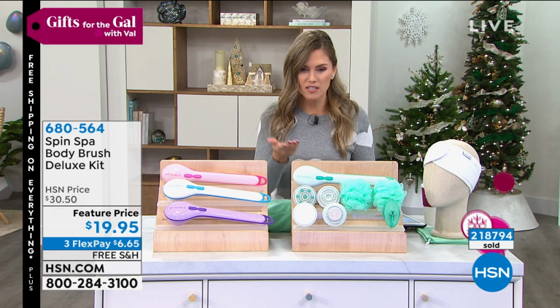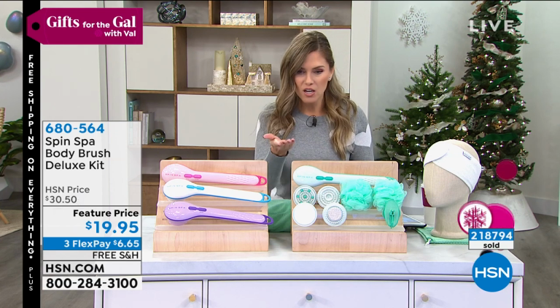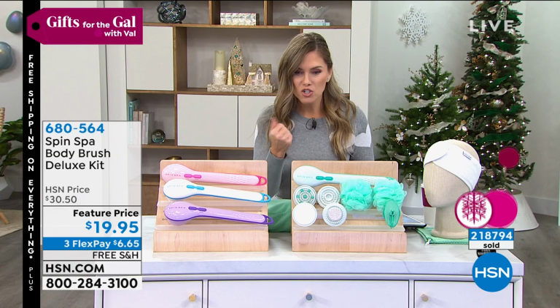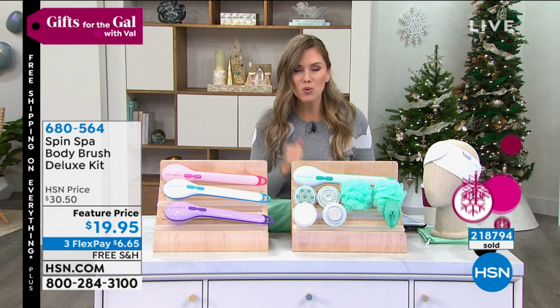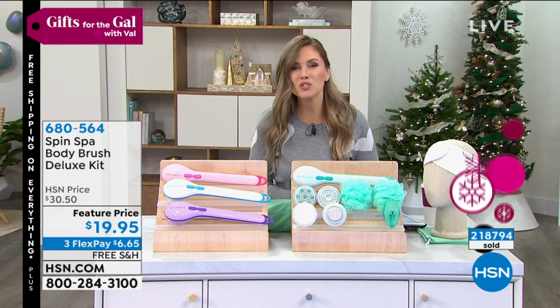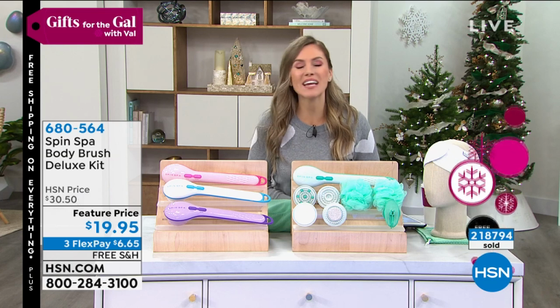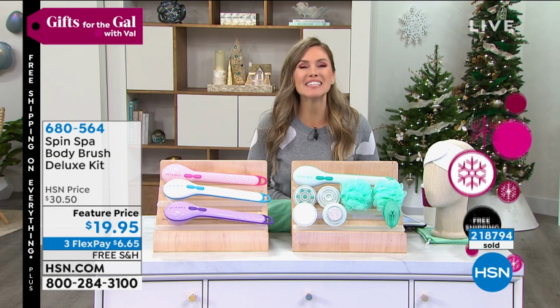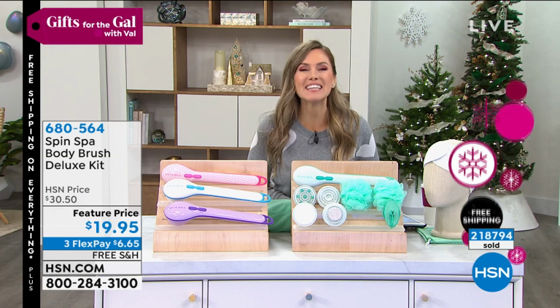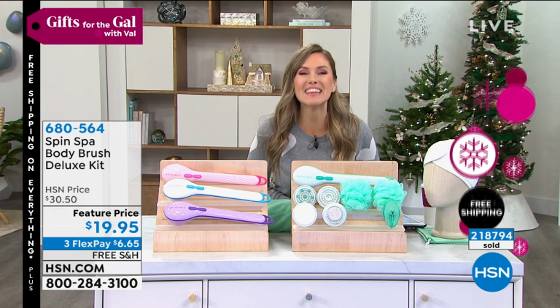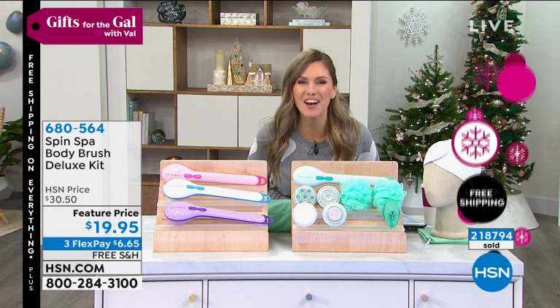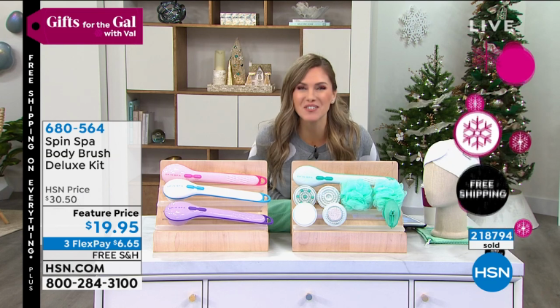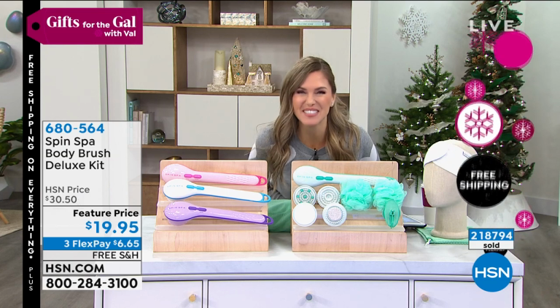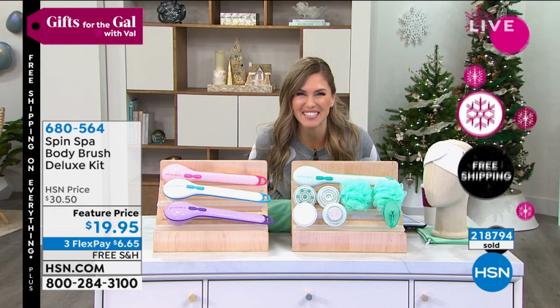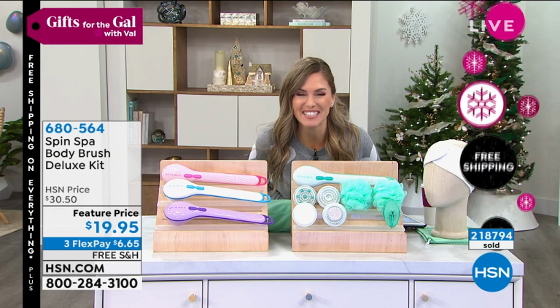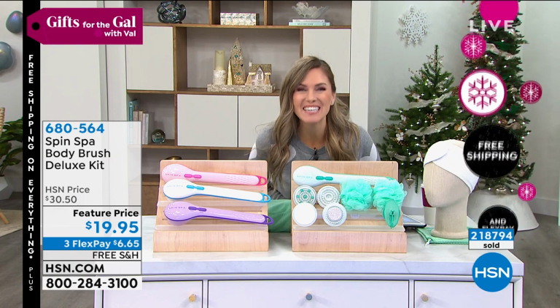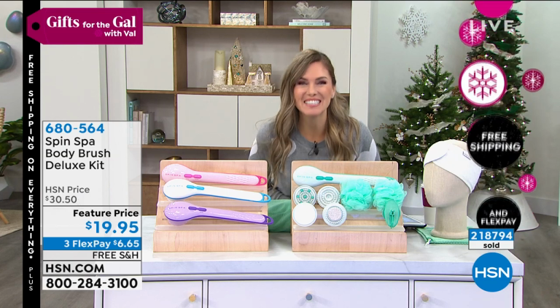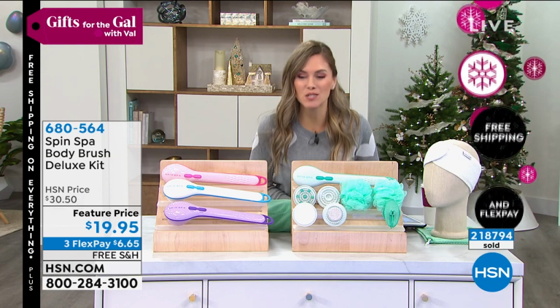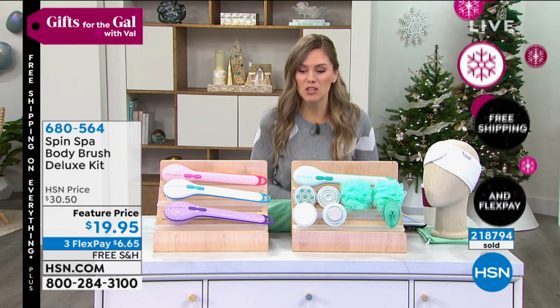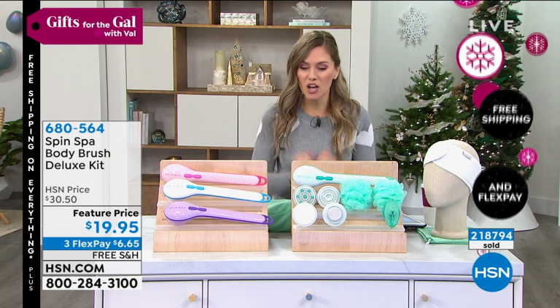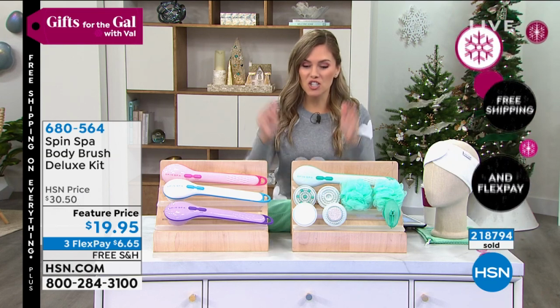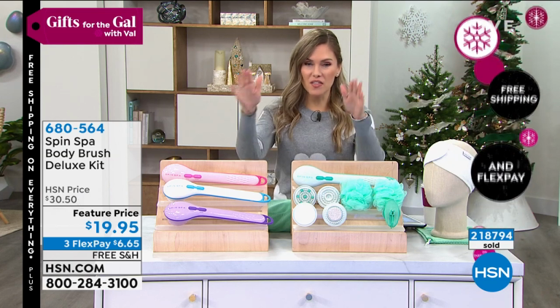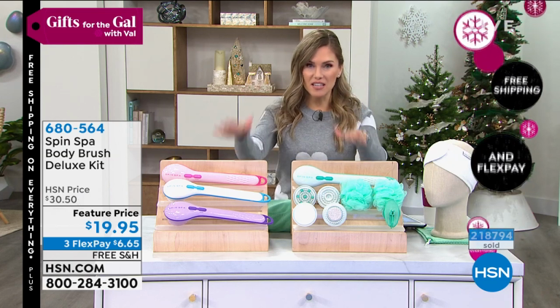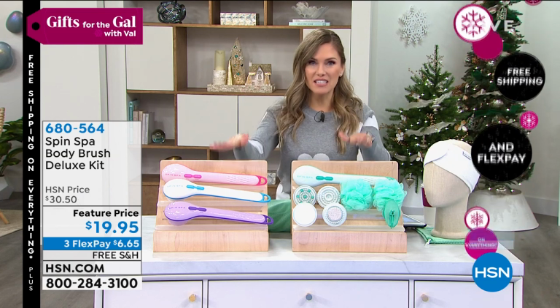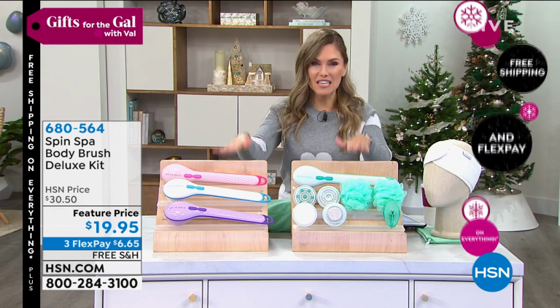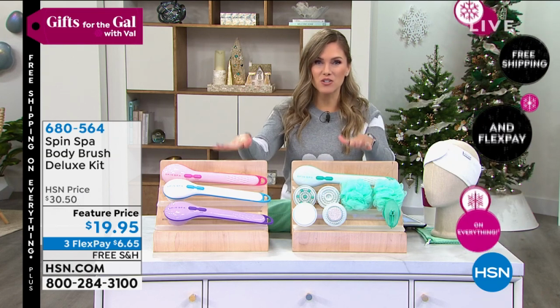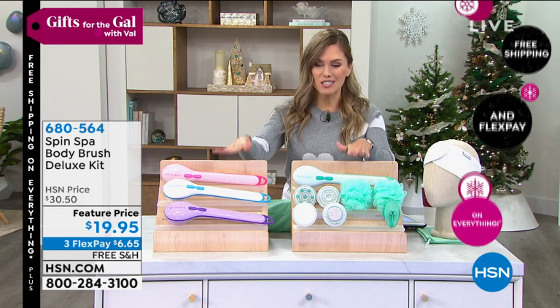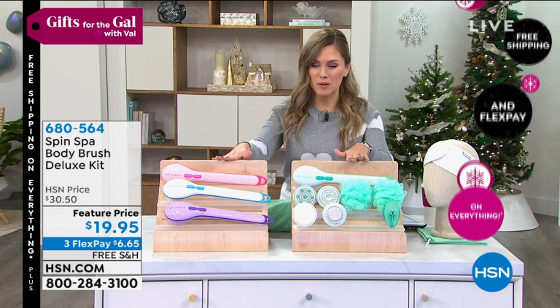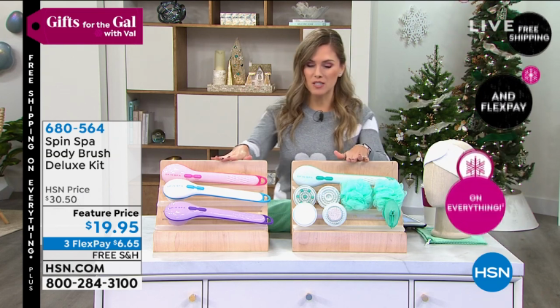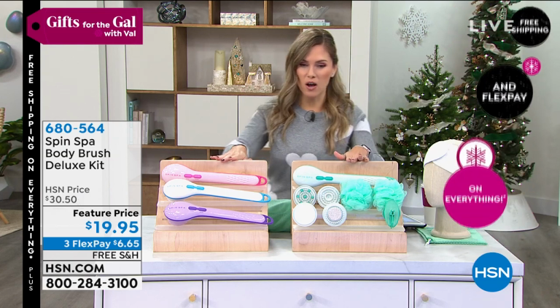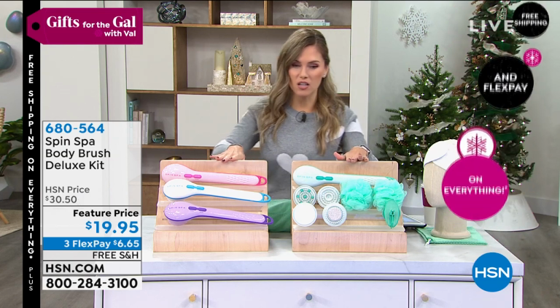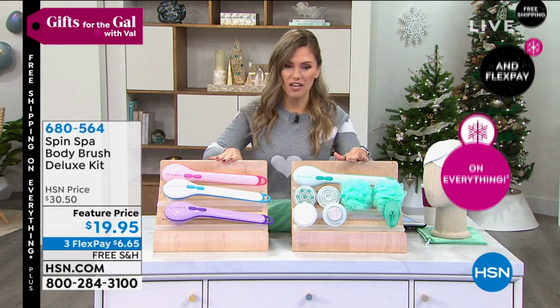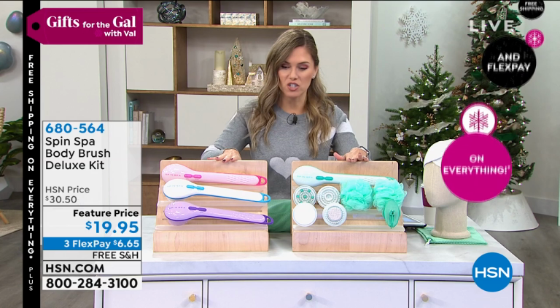In fact, 218,000 have been sold since we launched this year's Spin Spa collection.